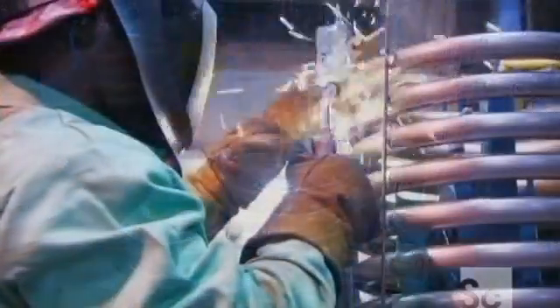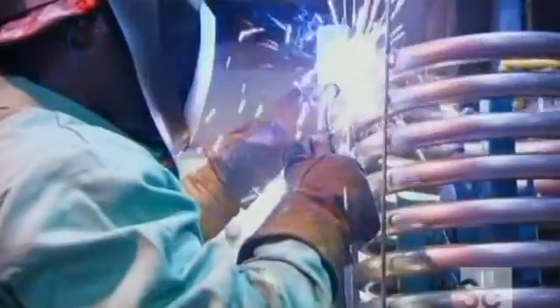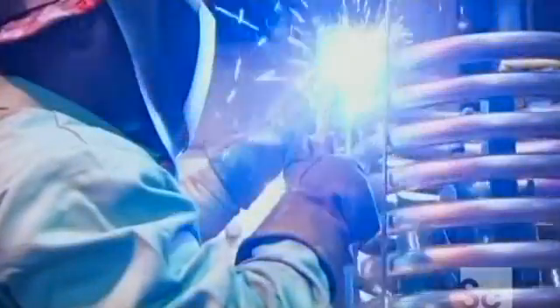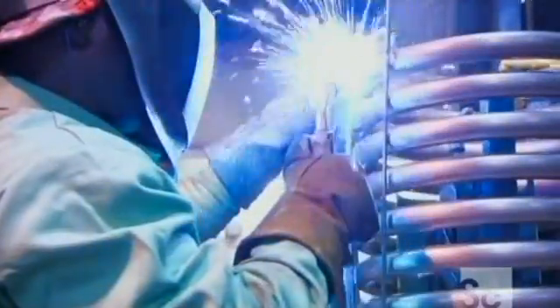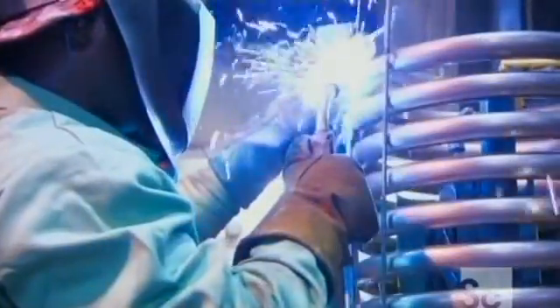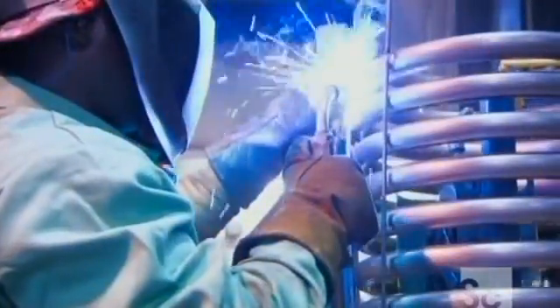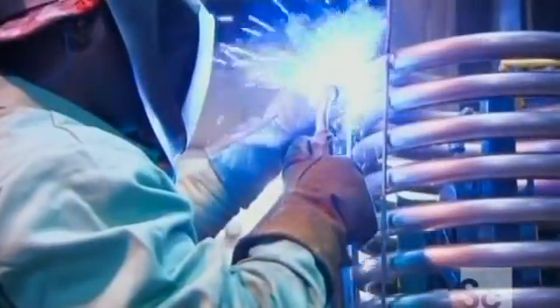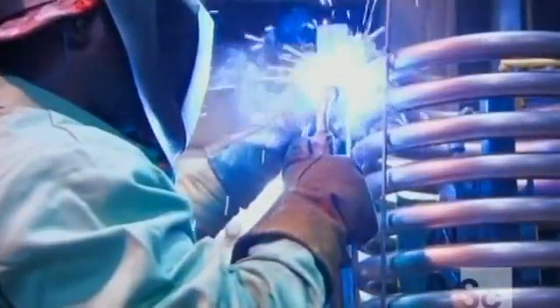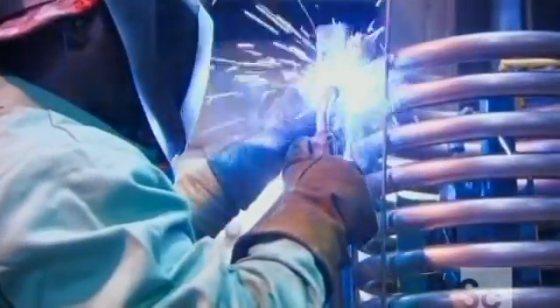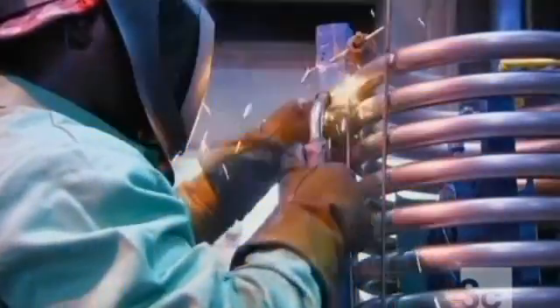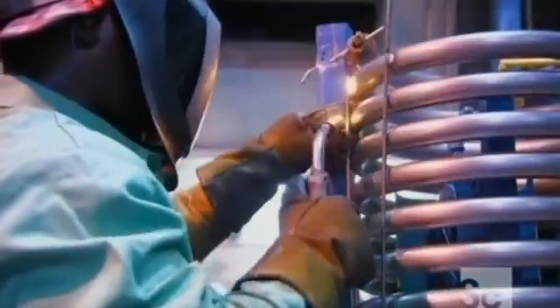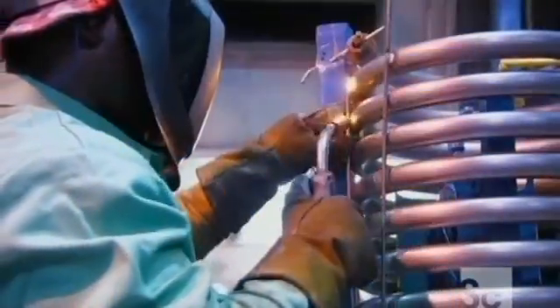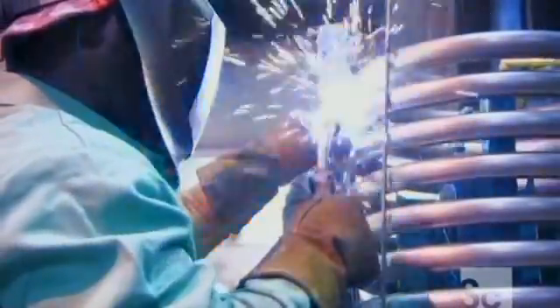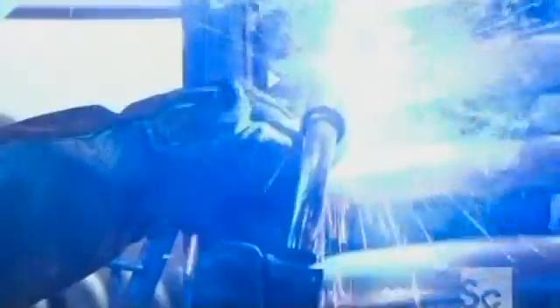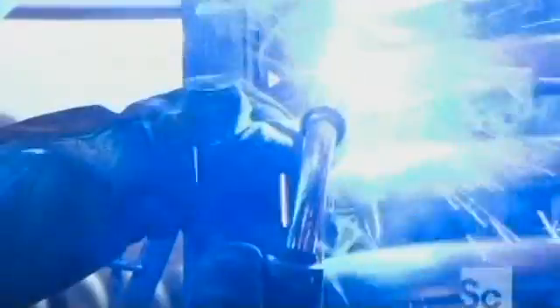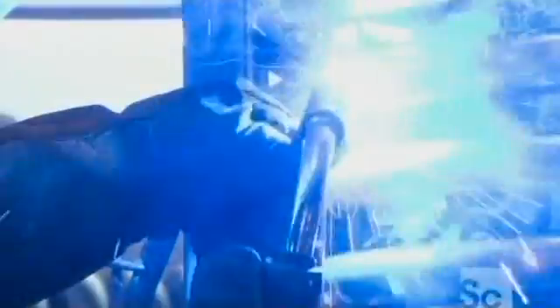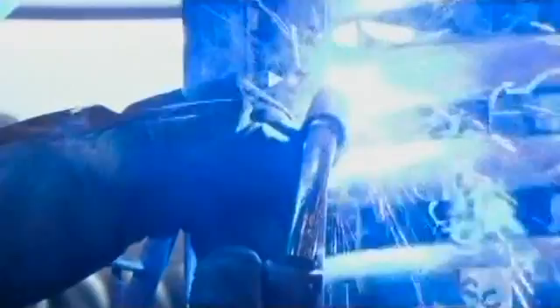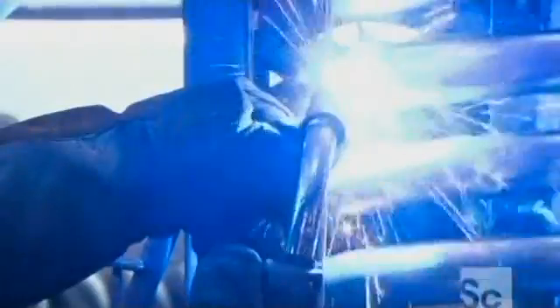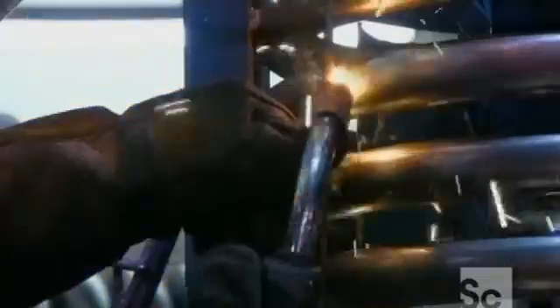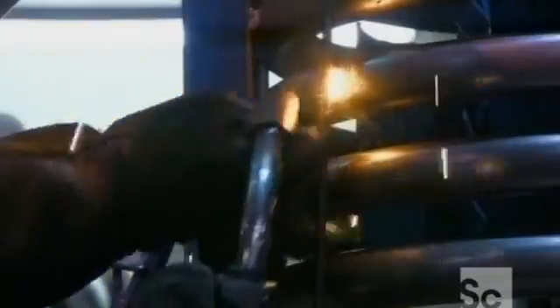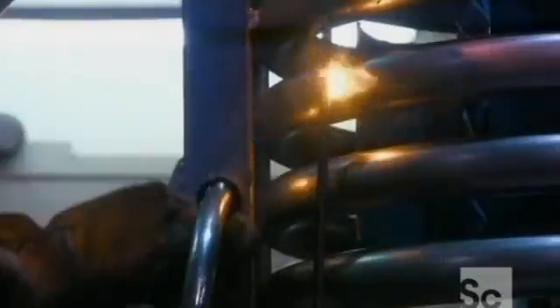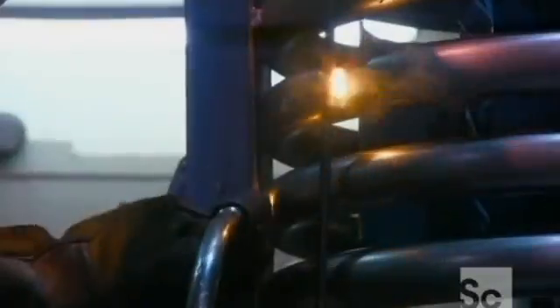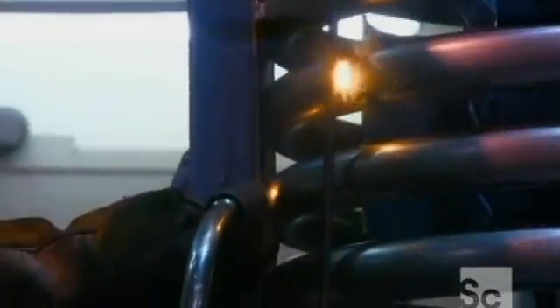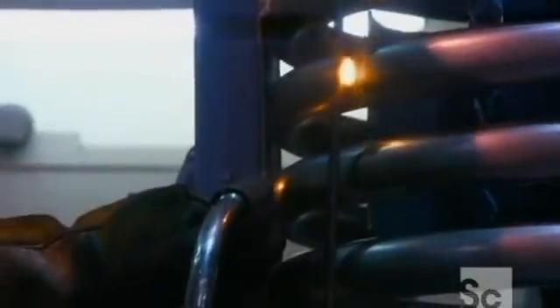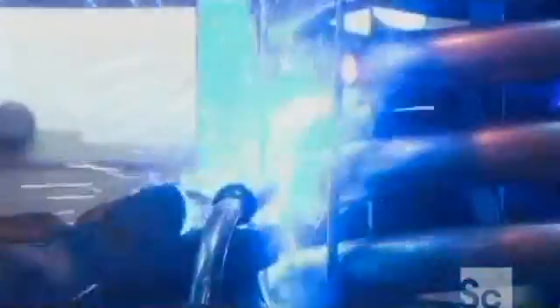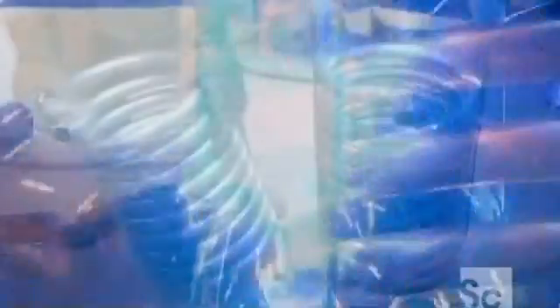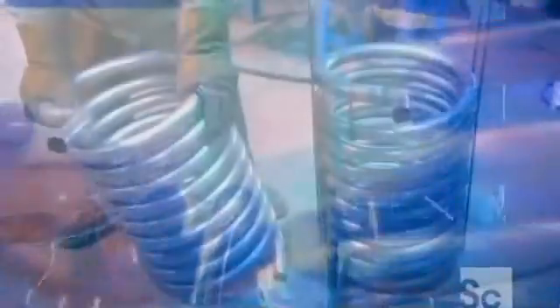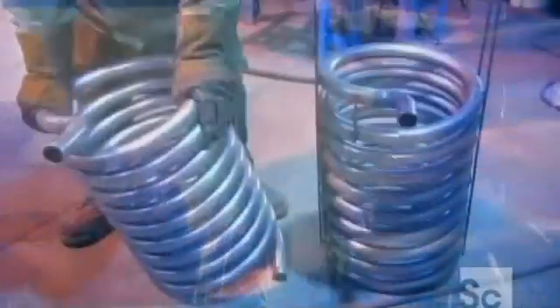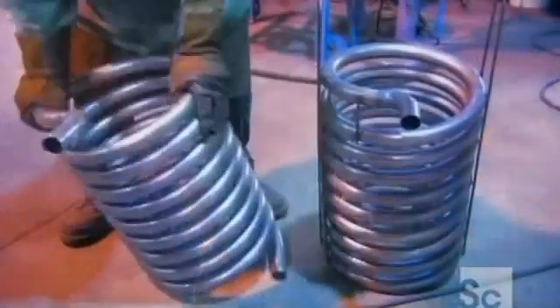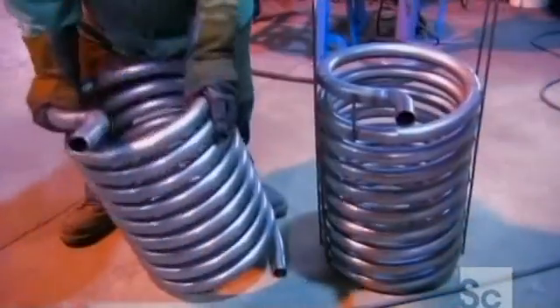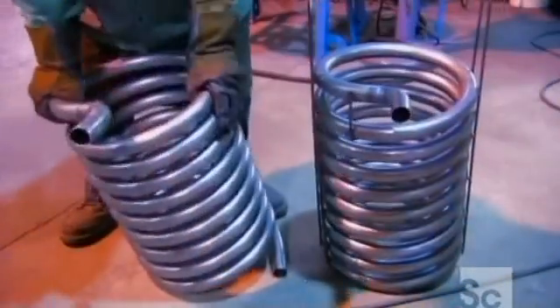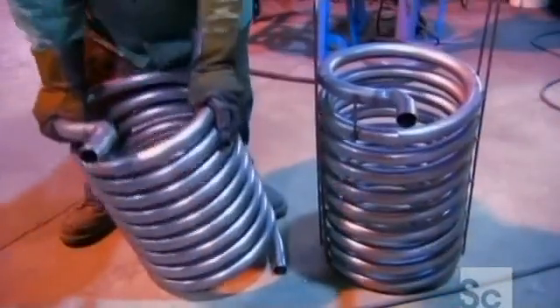A welder fuses steel rods to the sides of the coil, making the flexible heat exchanger suitably rigid.